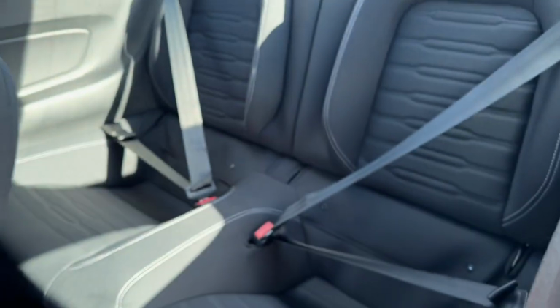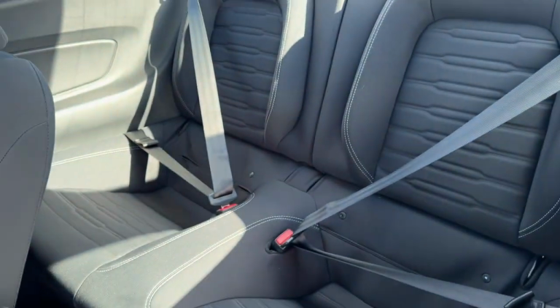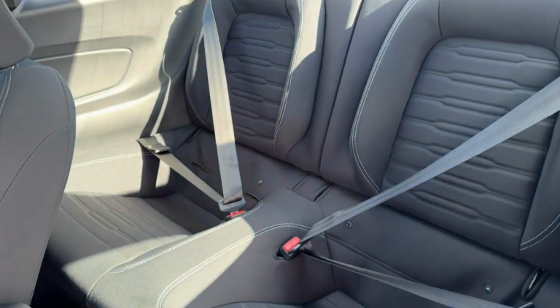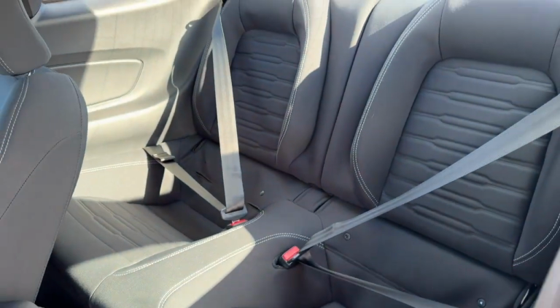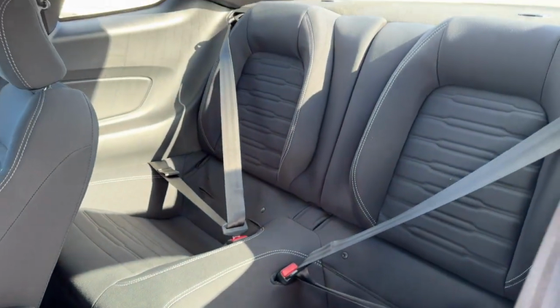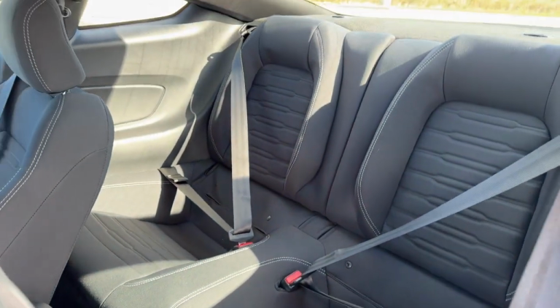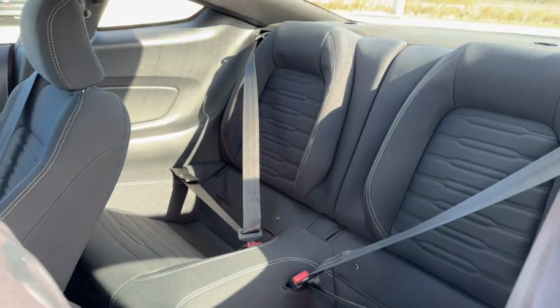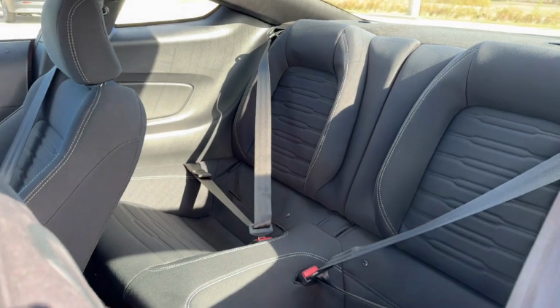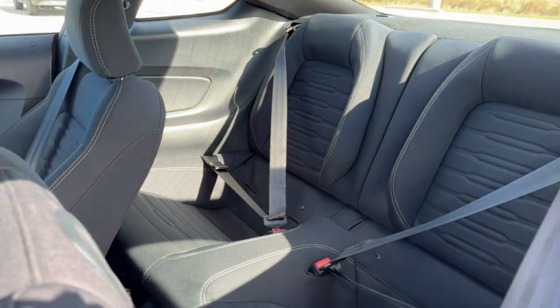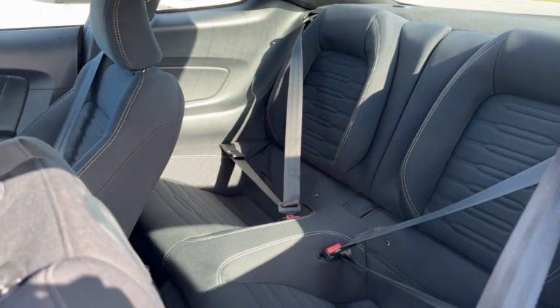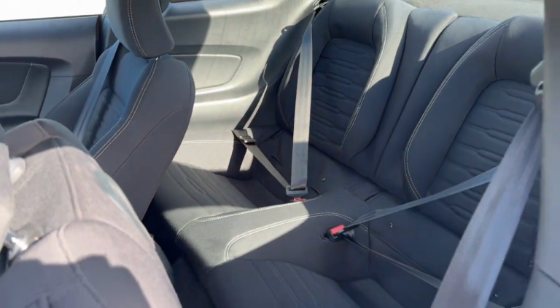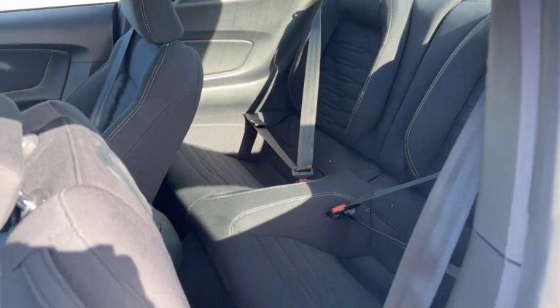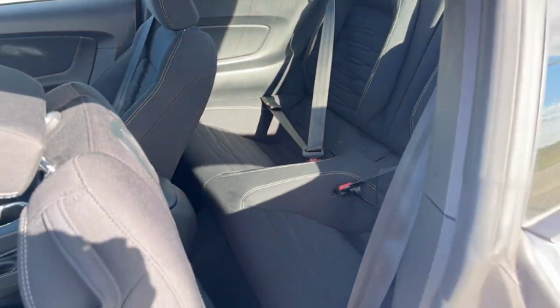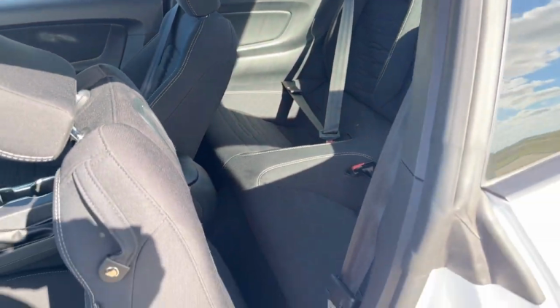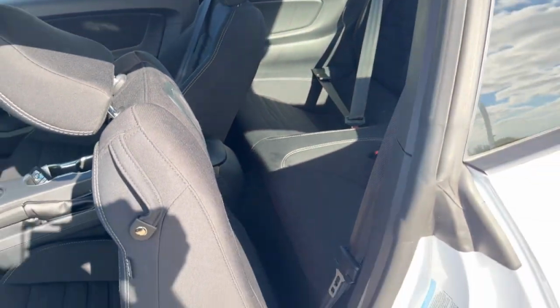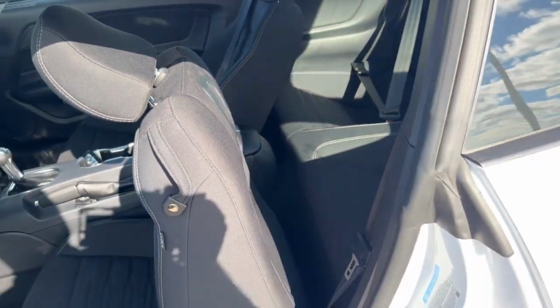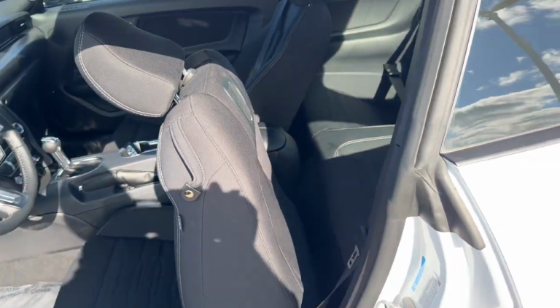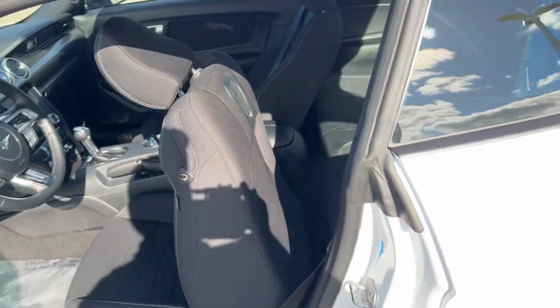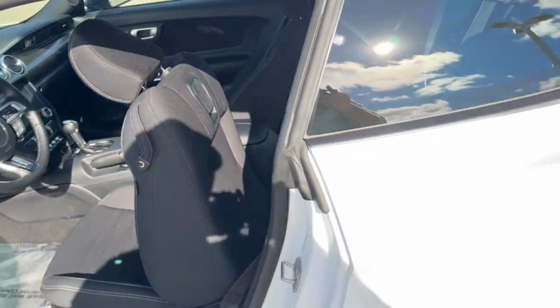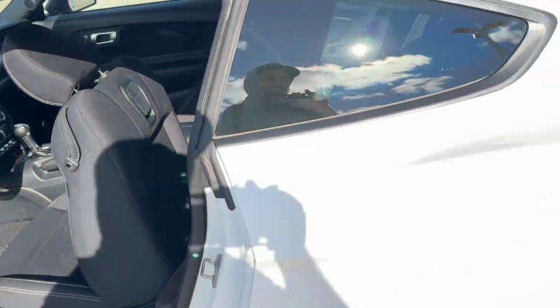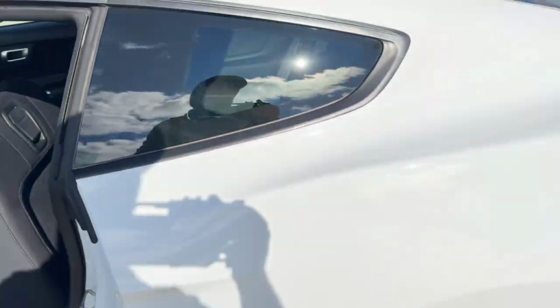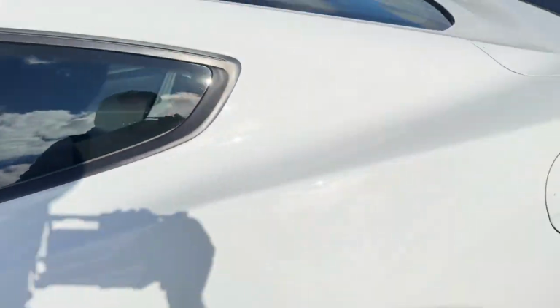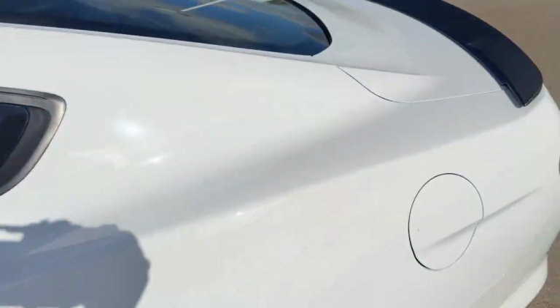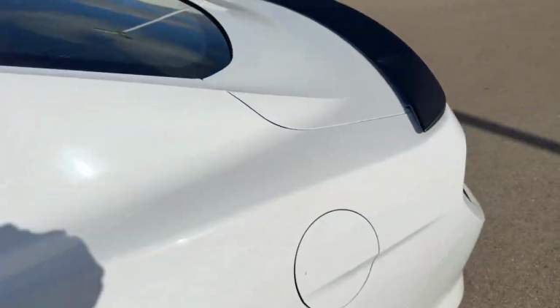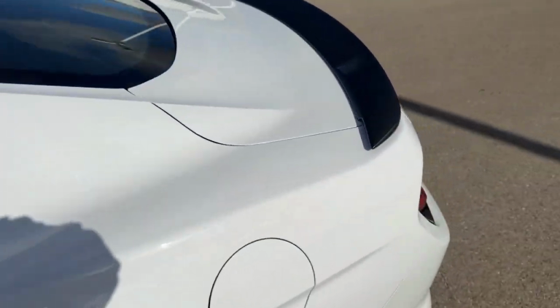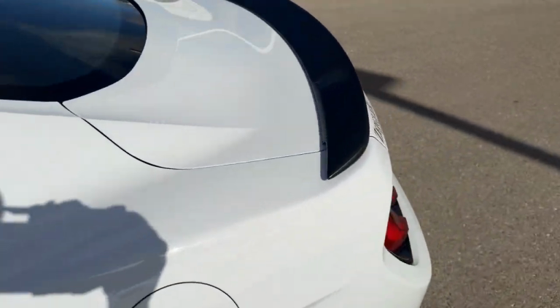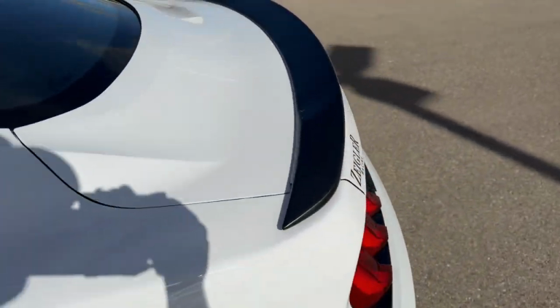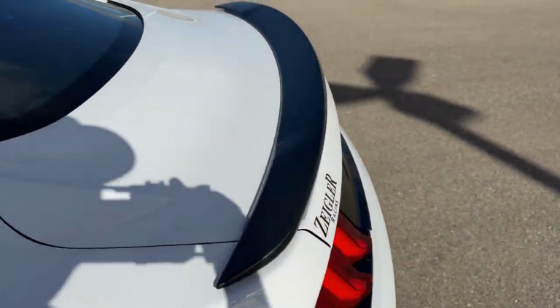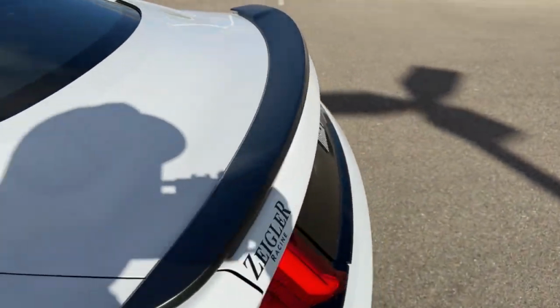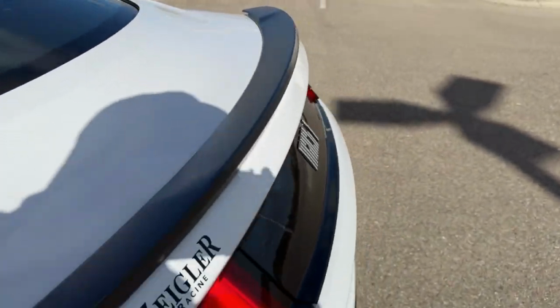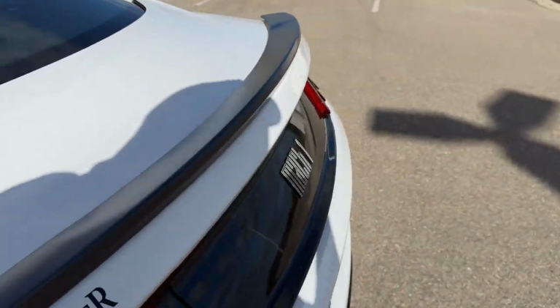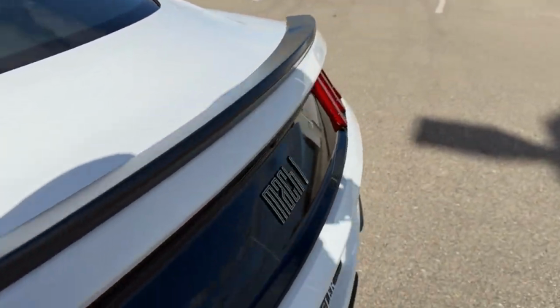Good amount of space in the back there as well — it does seat two more passengers. You've got the black spoiler.